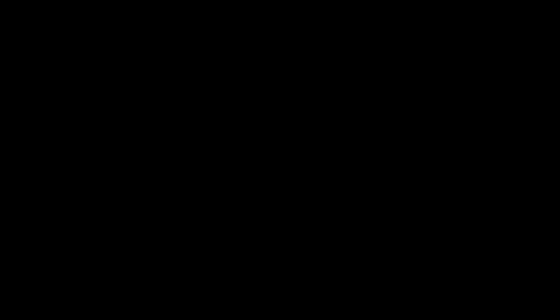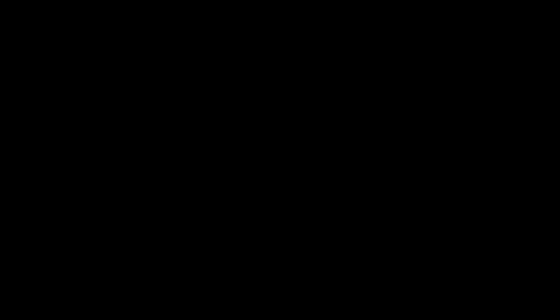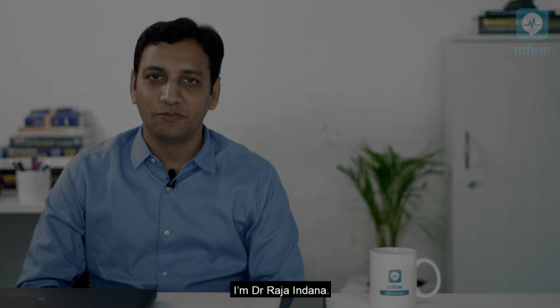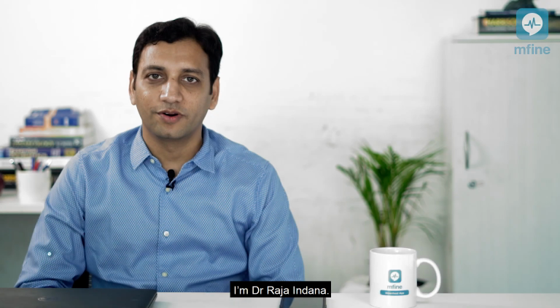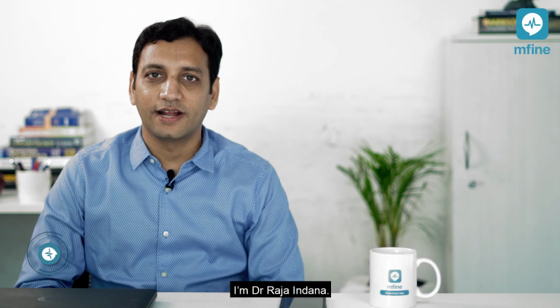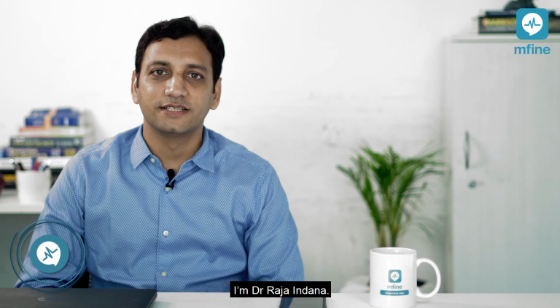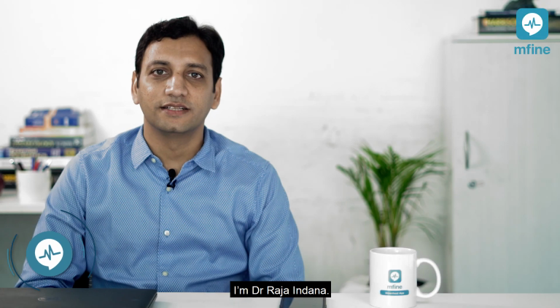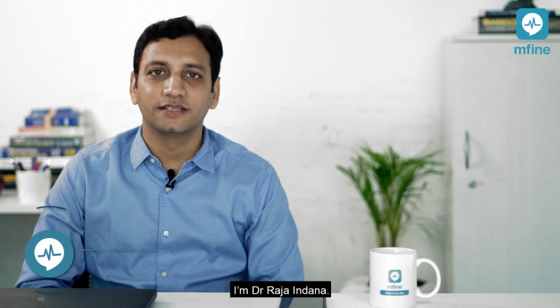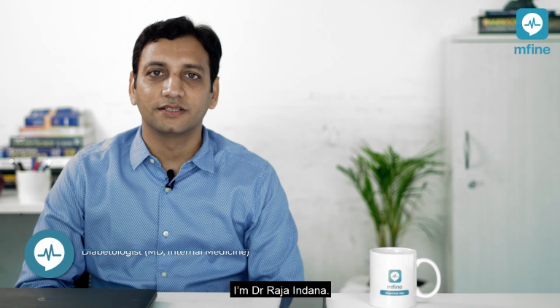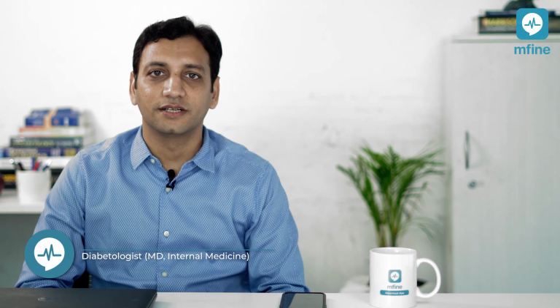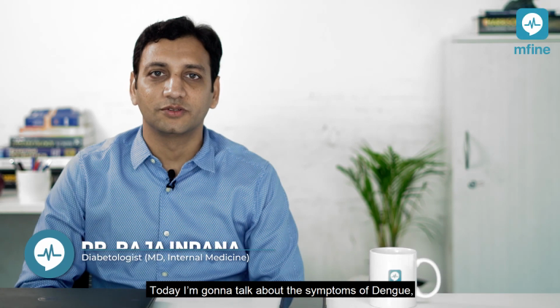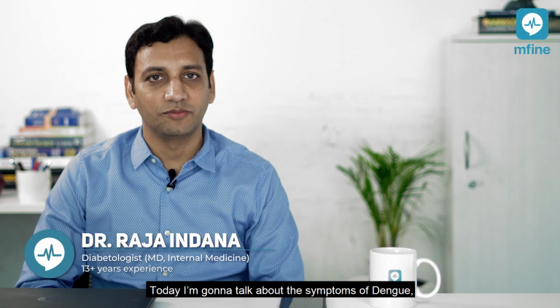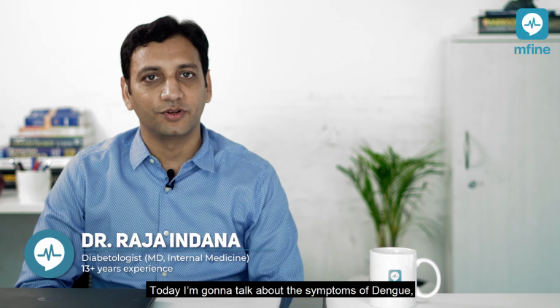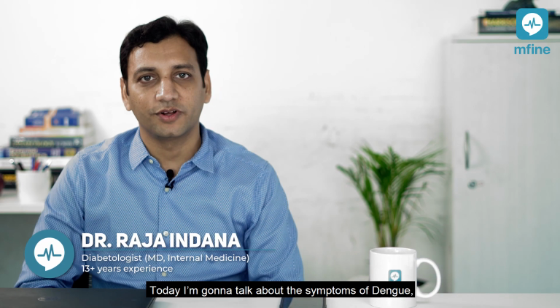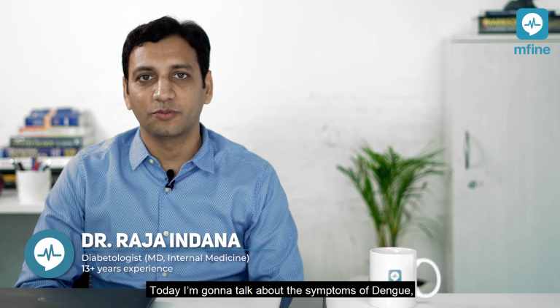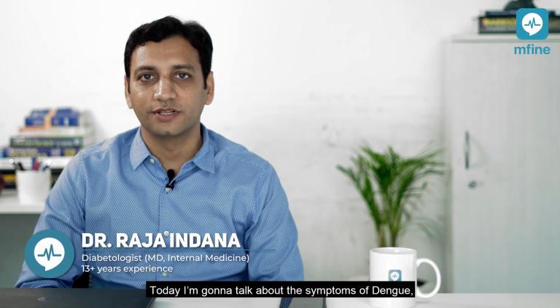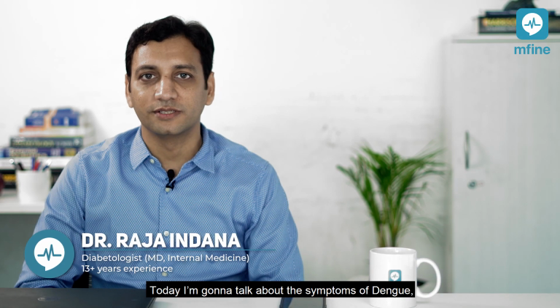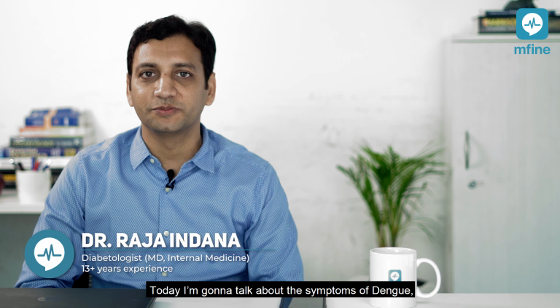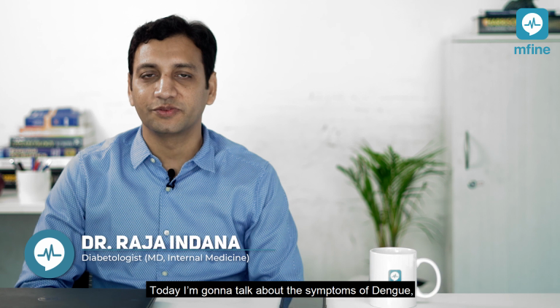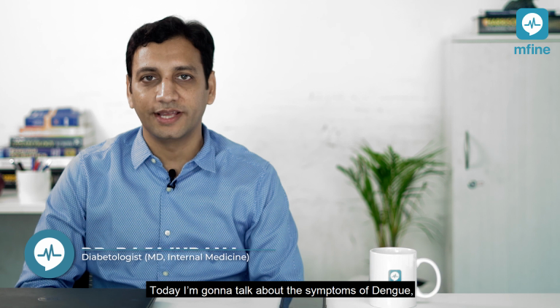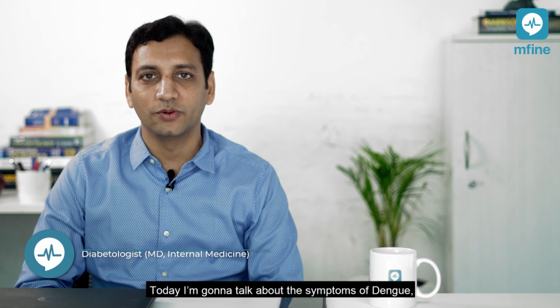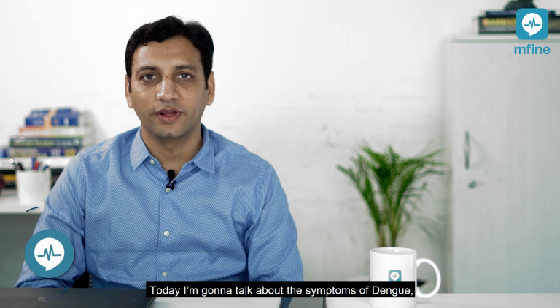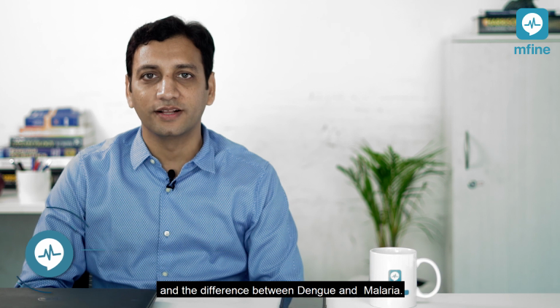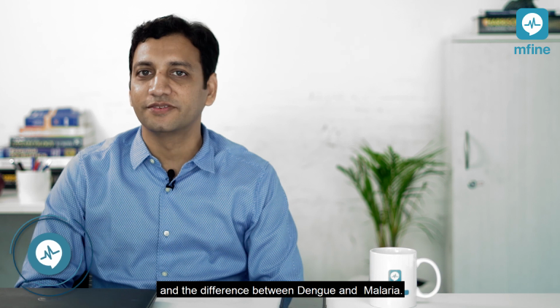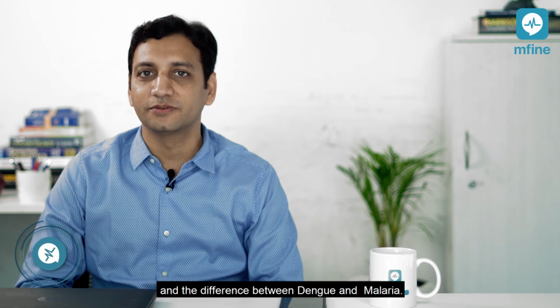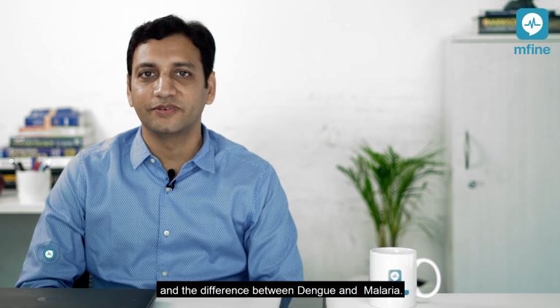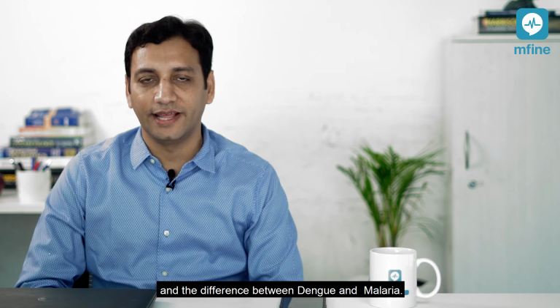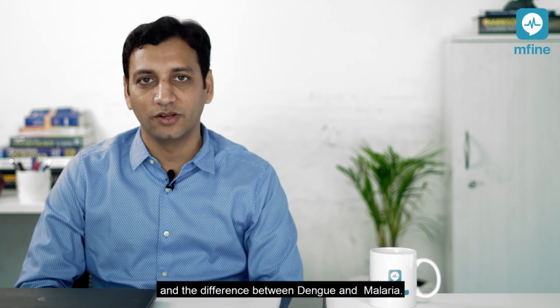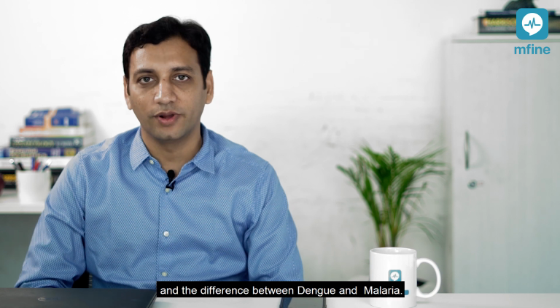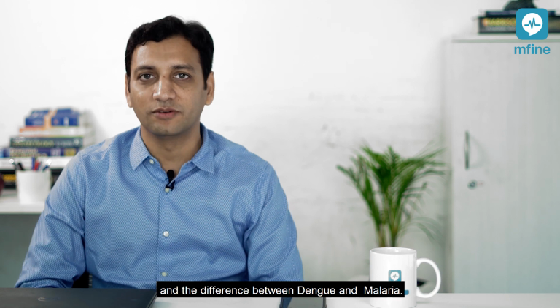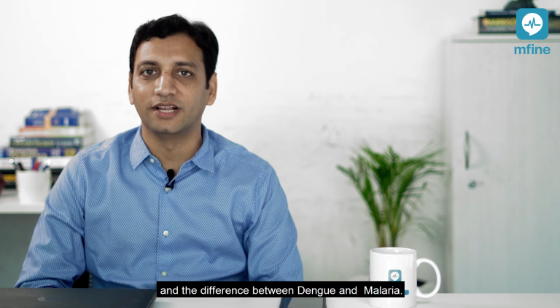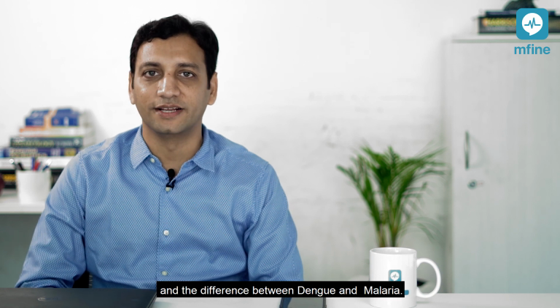I'm Dr. Raja Indana. Today I'm going to talk about the symptoms of dengue and the difference between dengue and malaria.